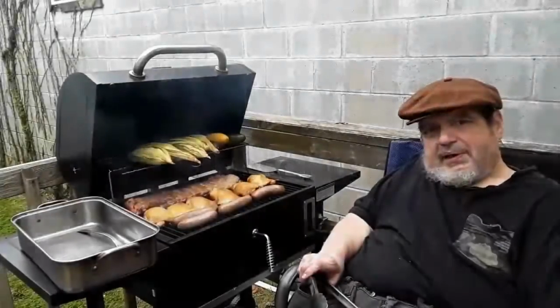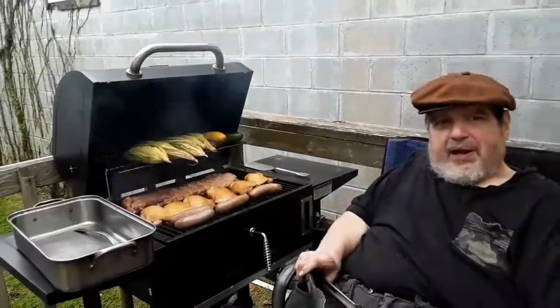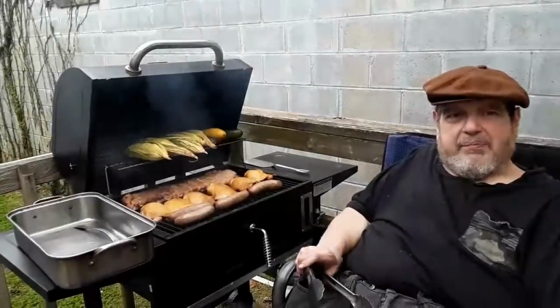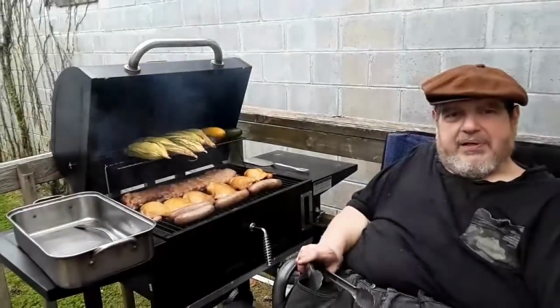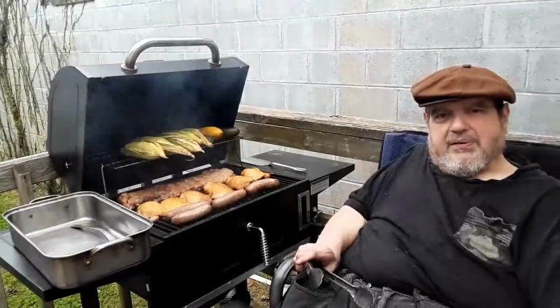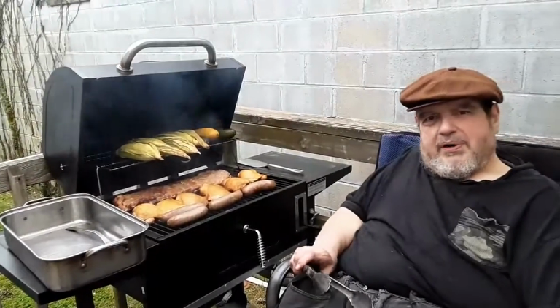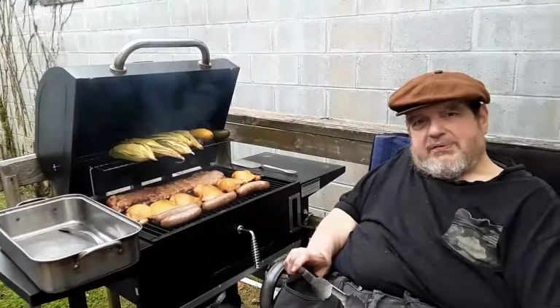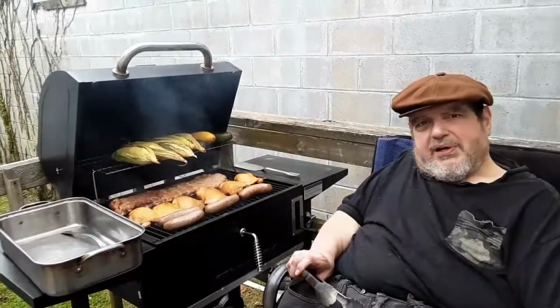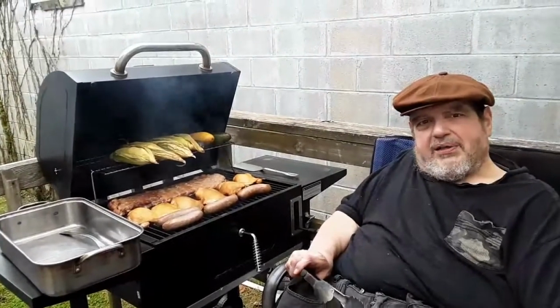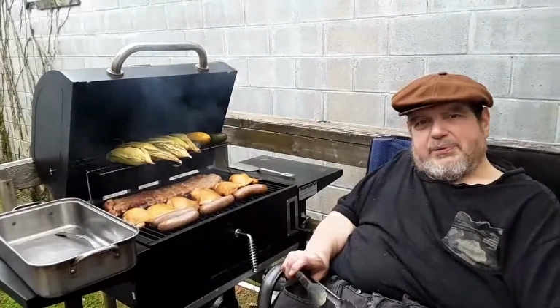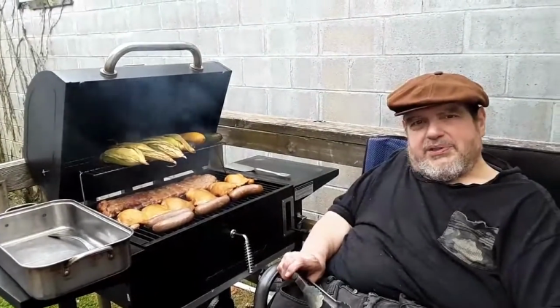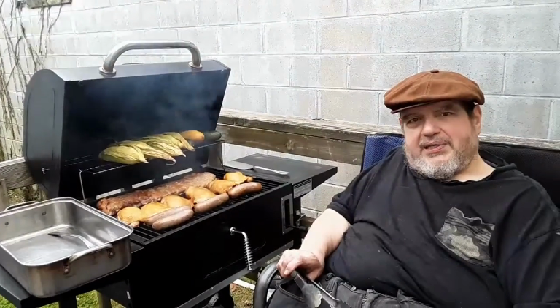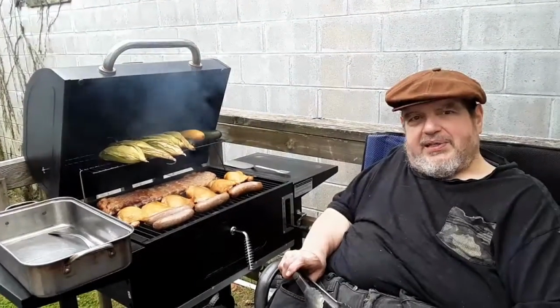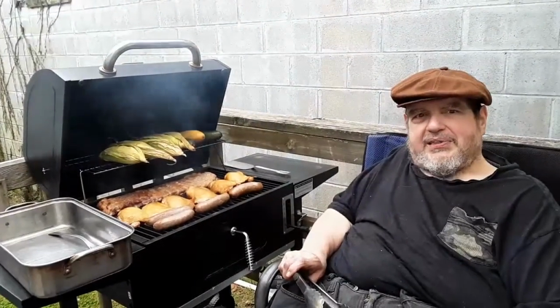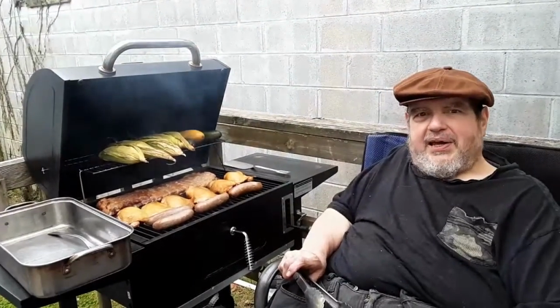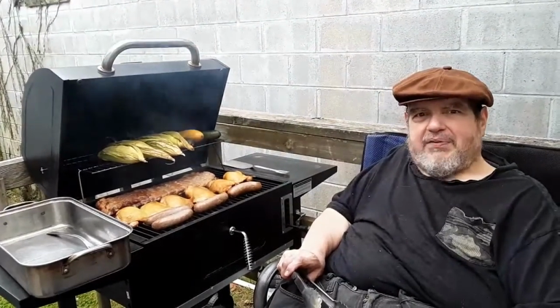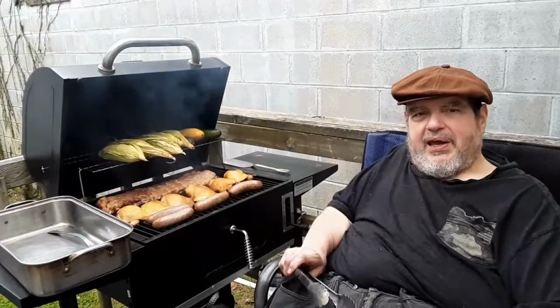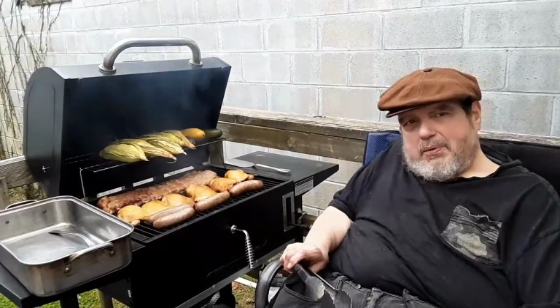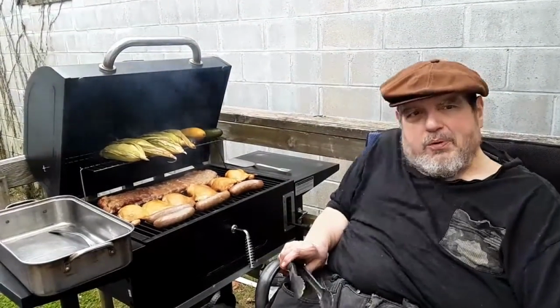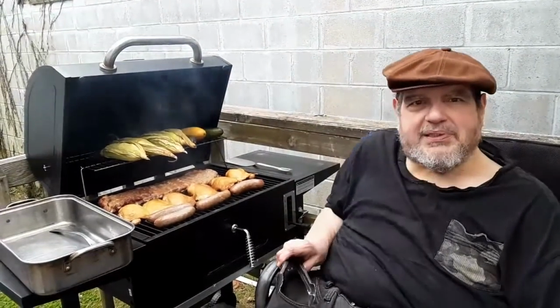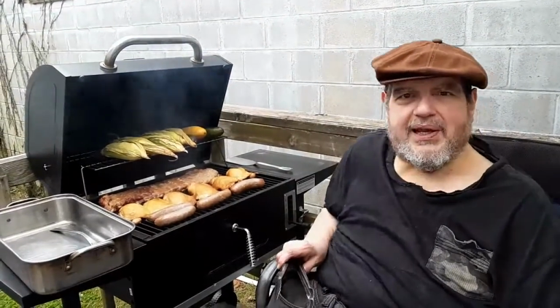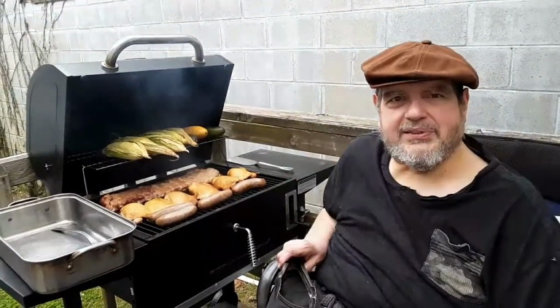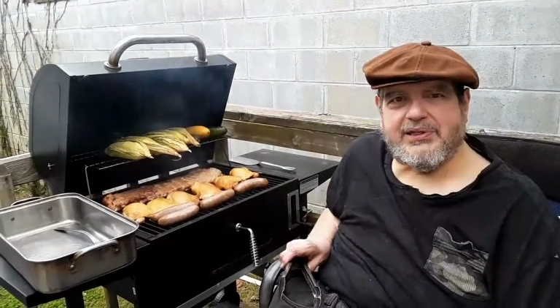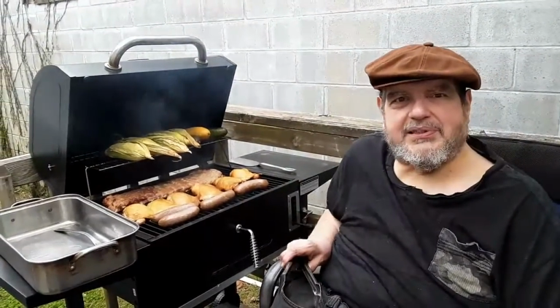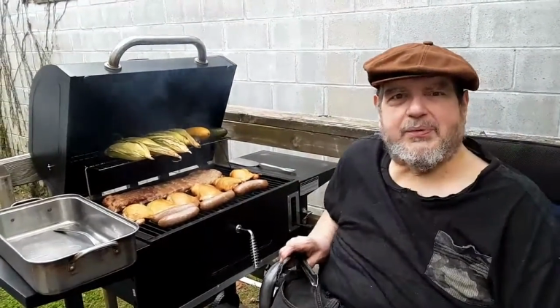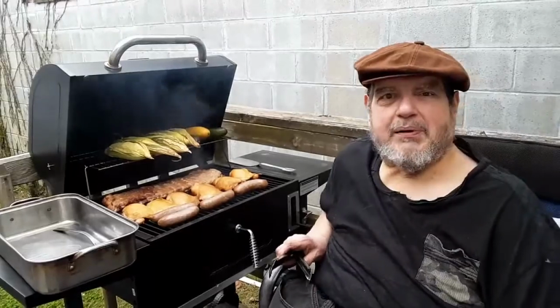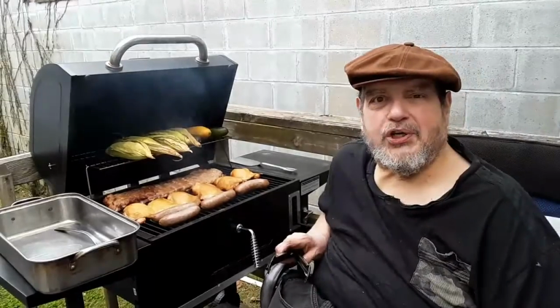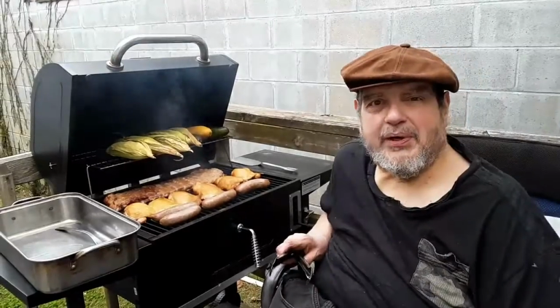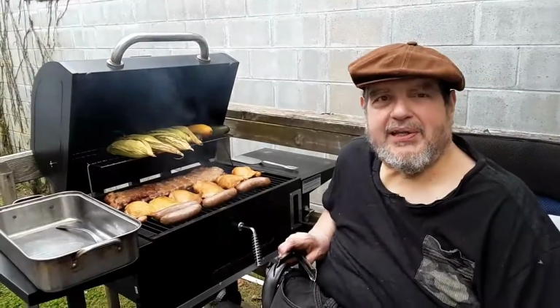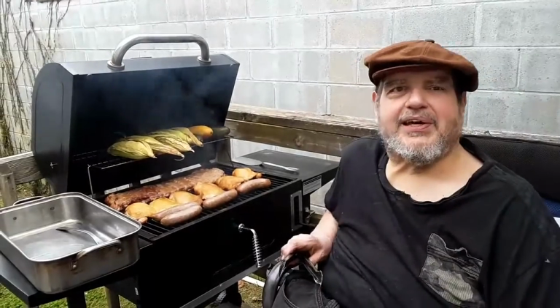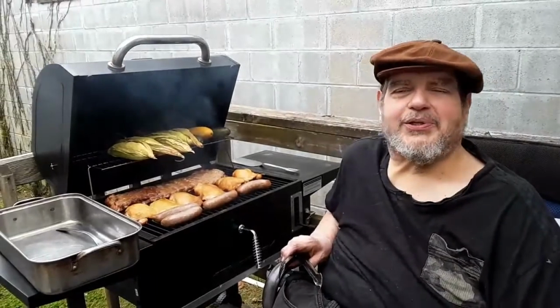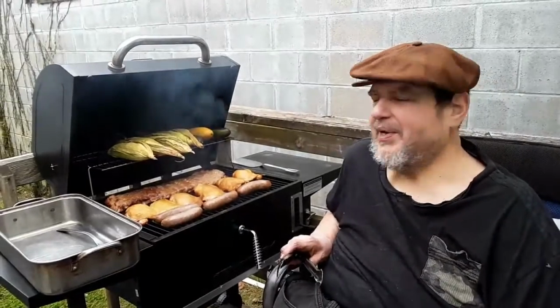Hey everybody, Uncle Bart here for College Cuisine. I have a camera woman today so you can see what I'm doing. Thank you, Donna.